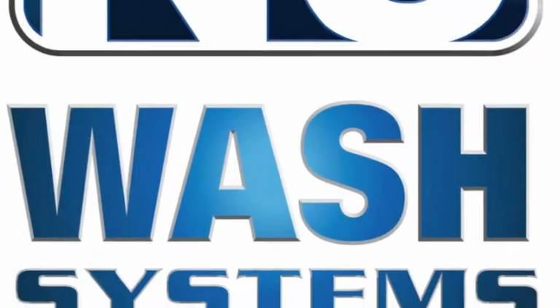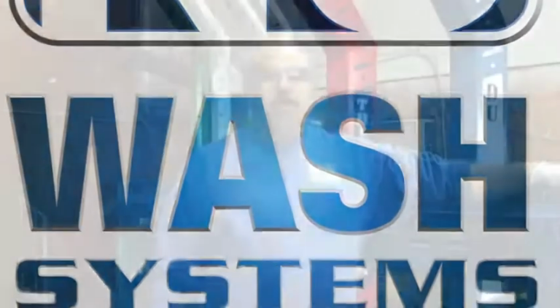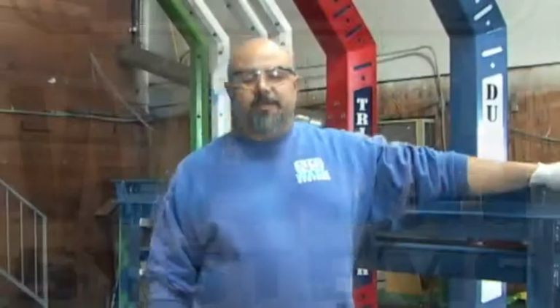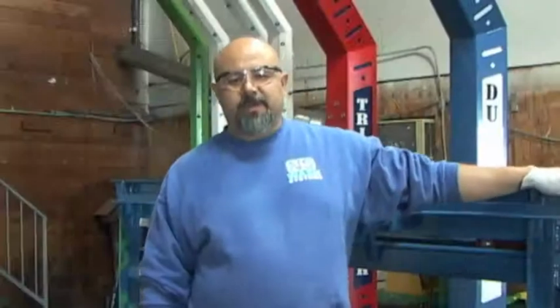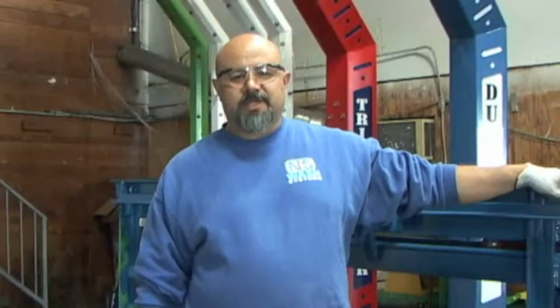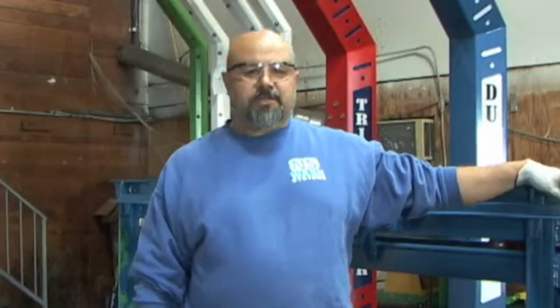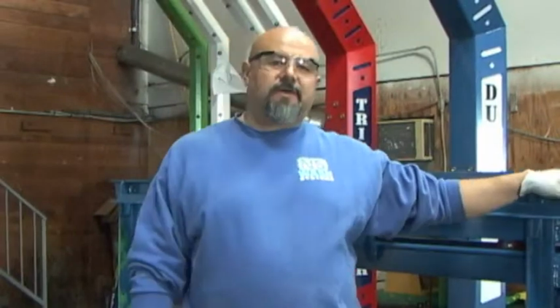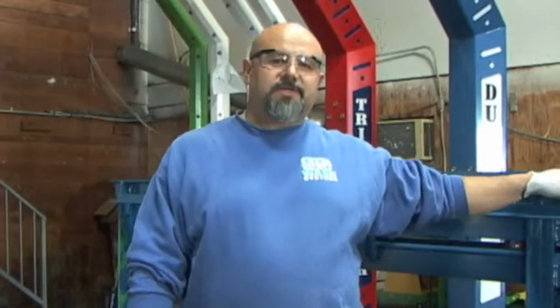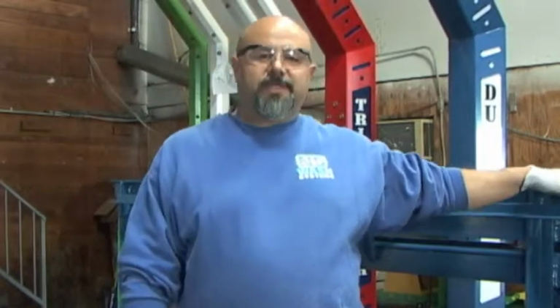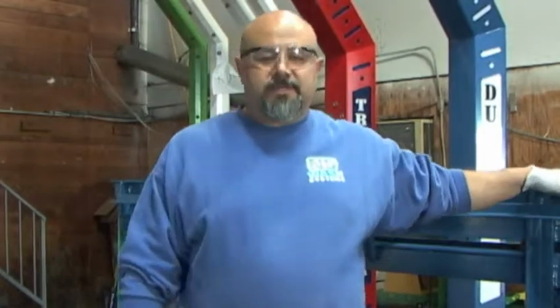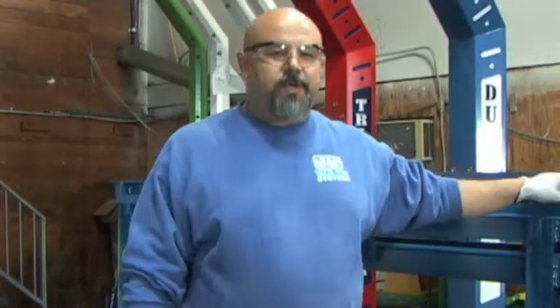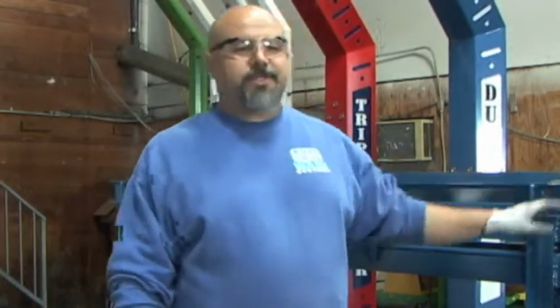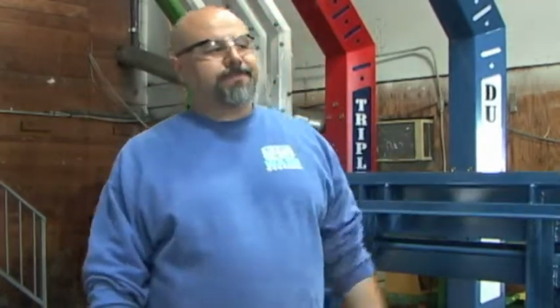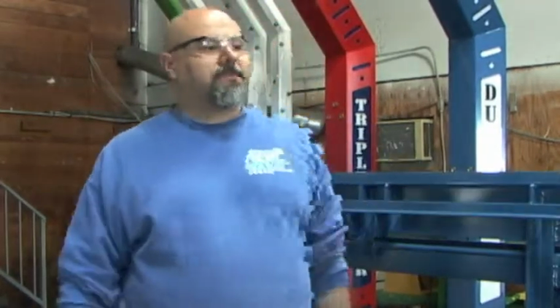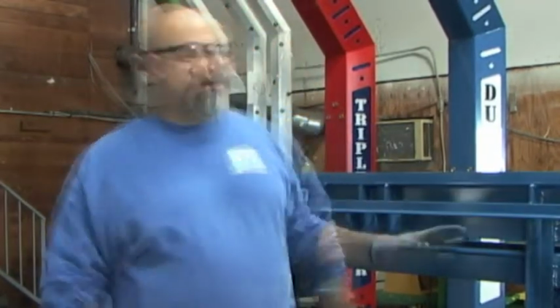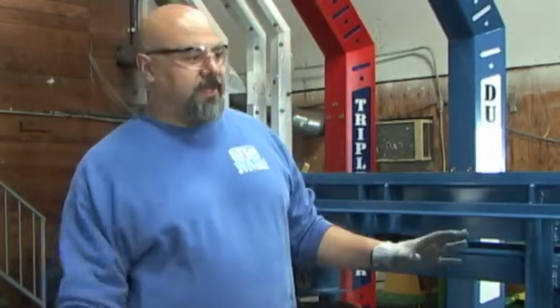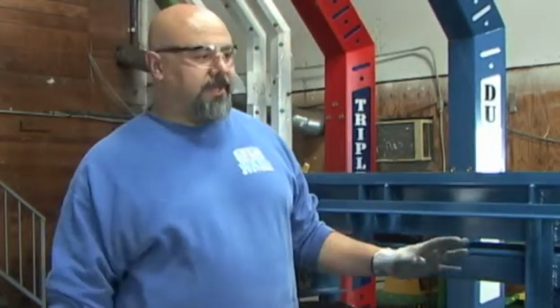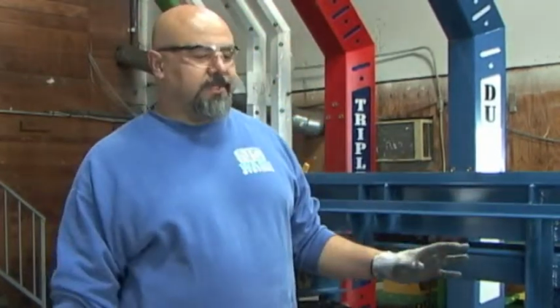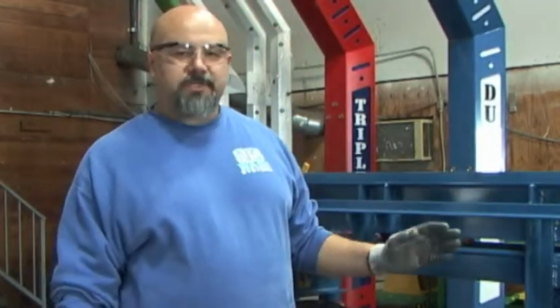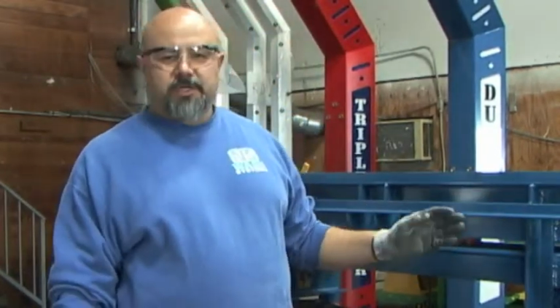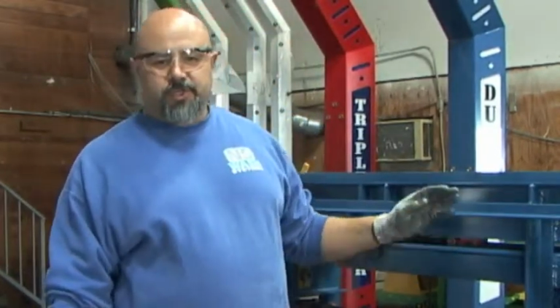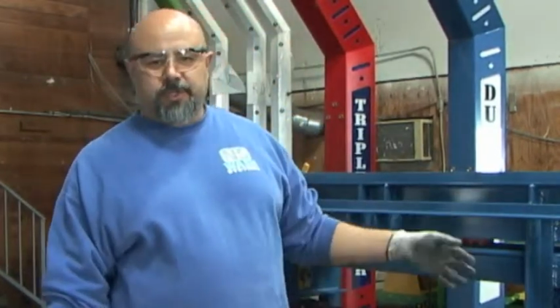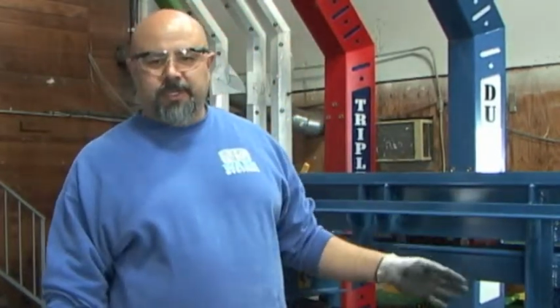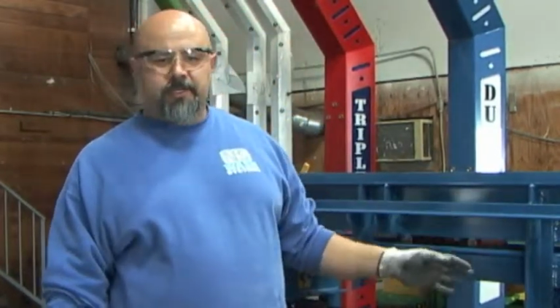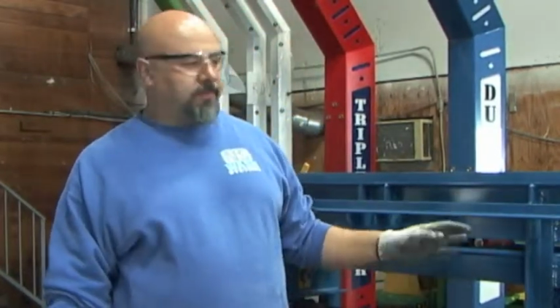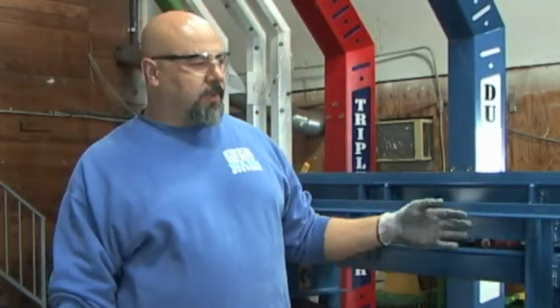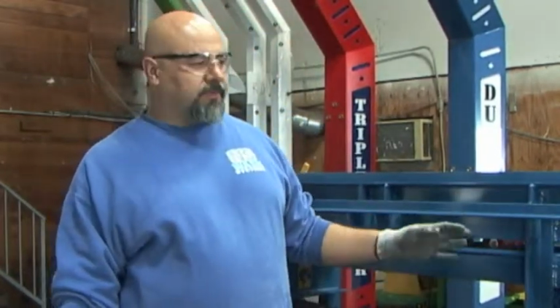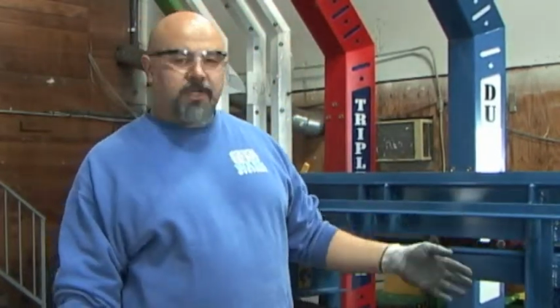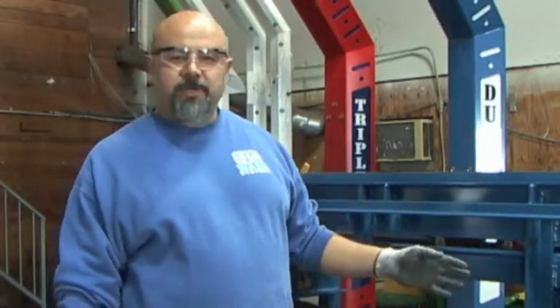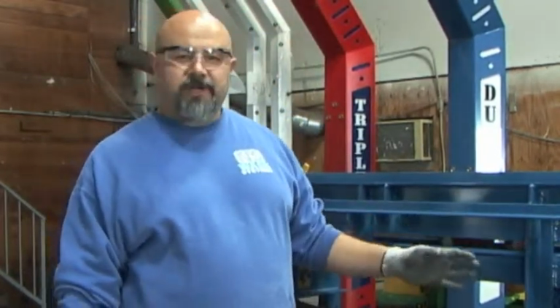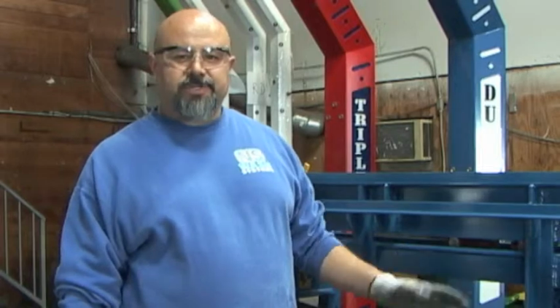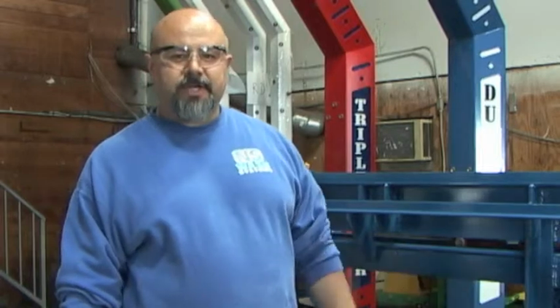Hi, my name is Alex Chavez with NSPiration. Today is shortening the over and under conveyor chain.